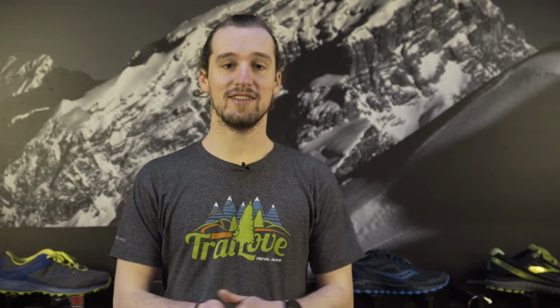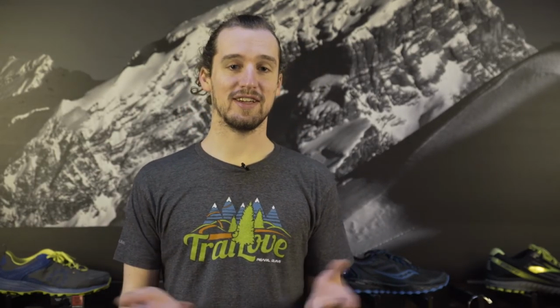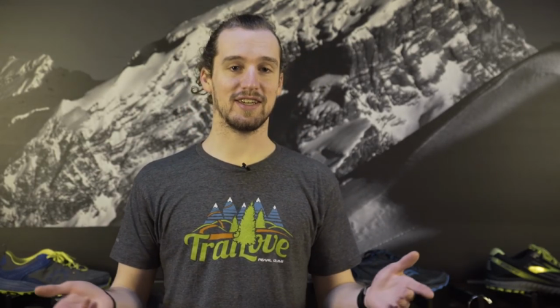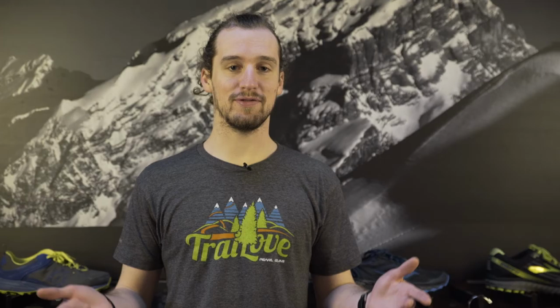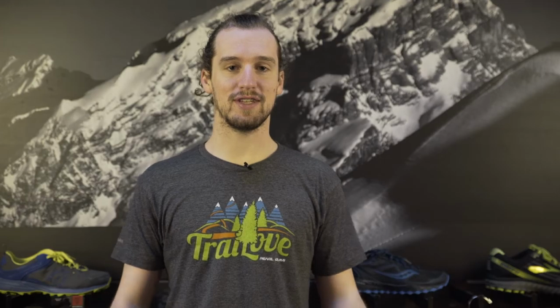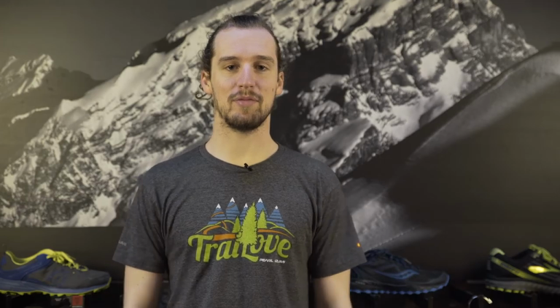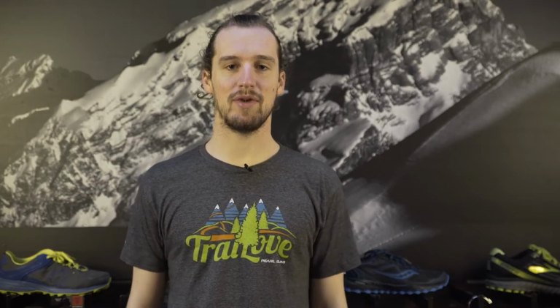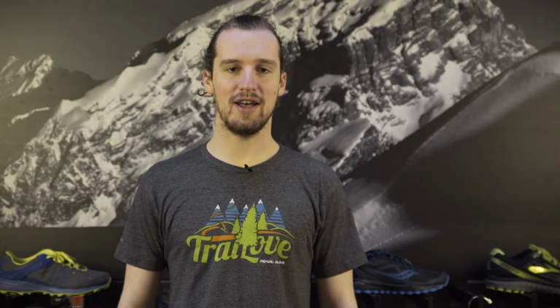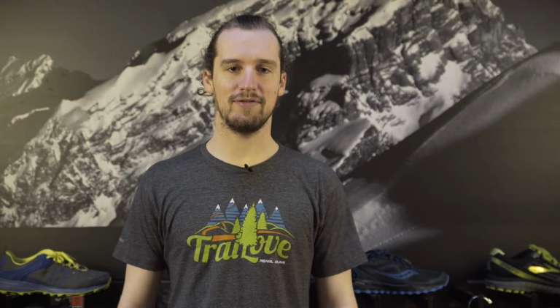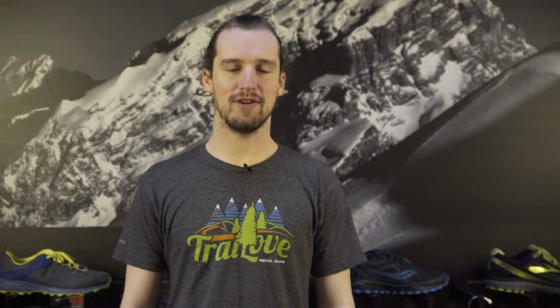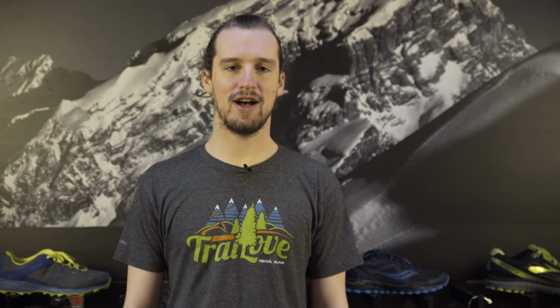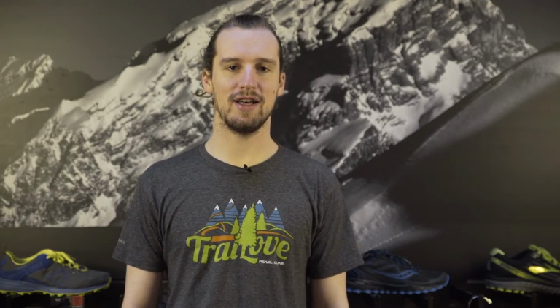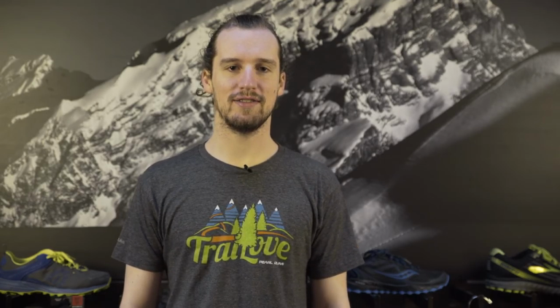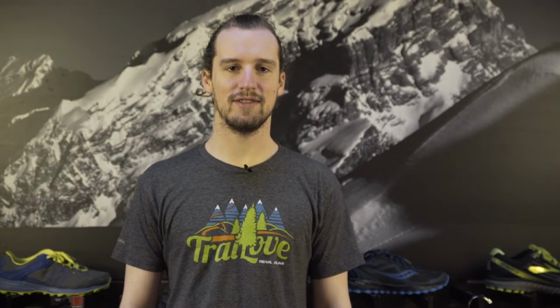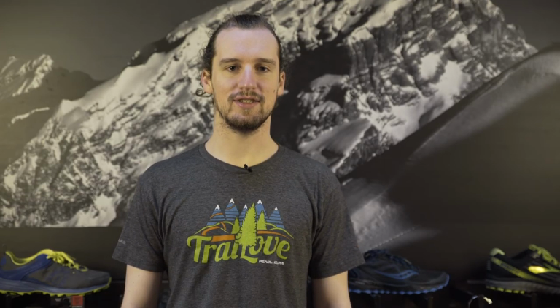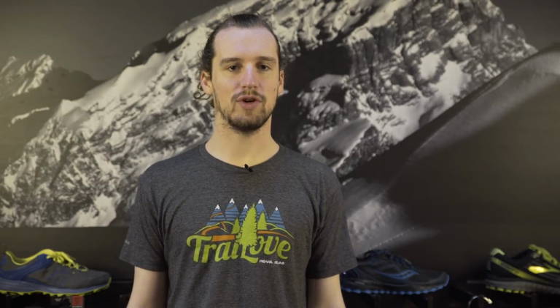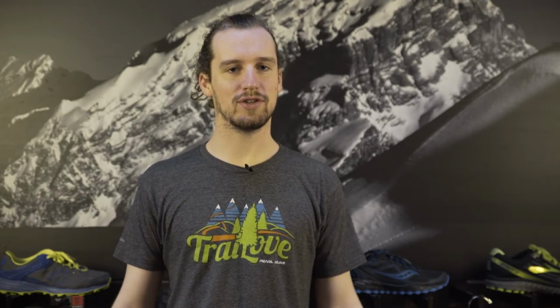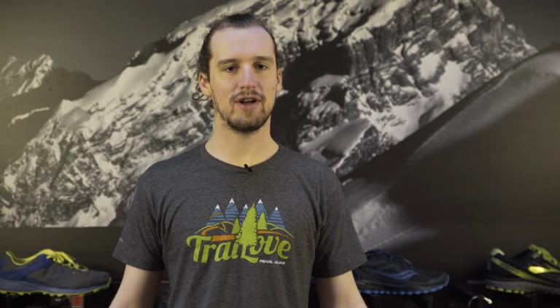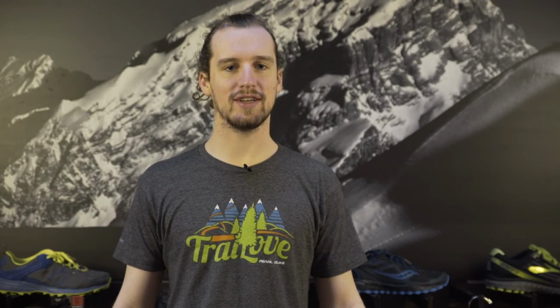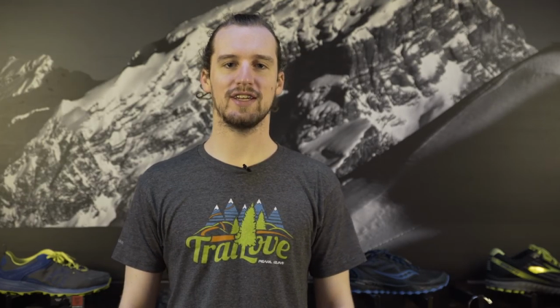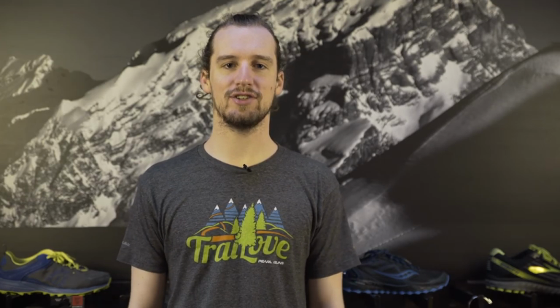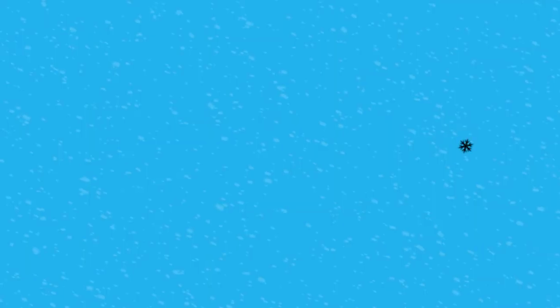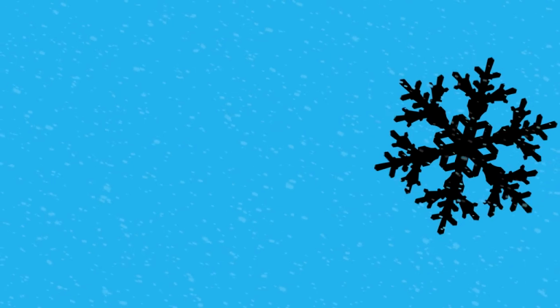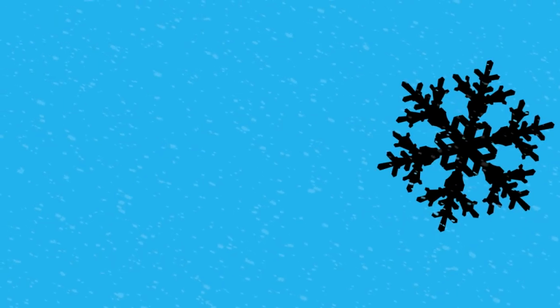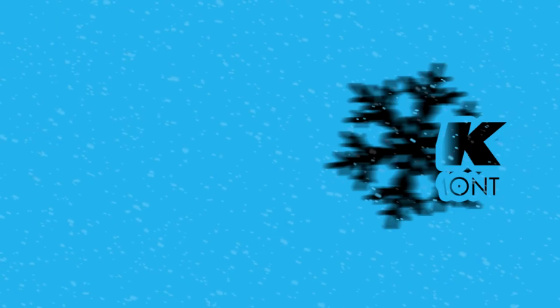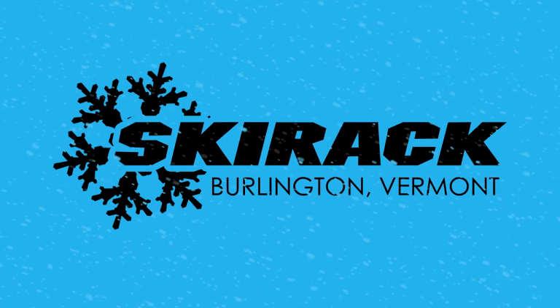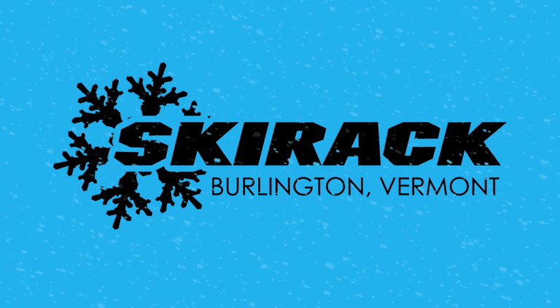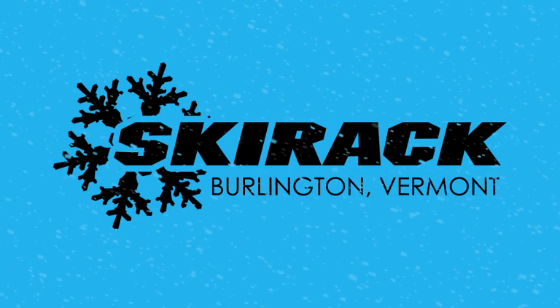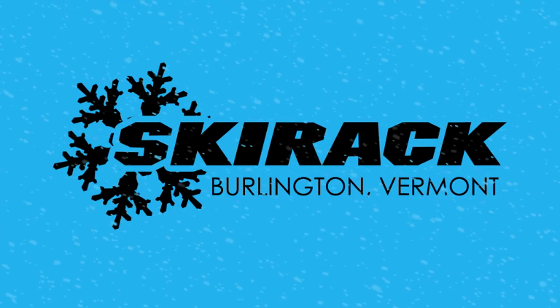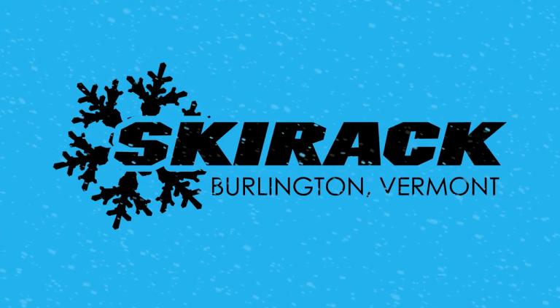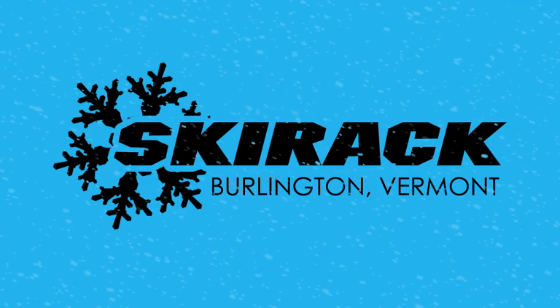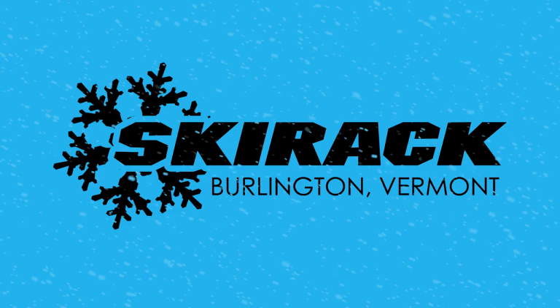Thanks again for stopping by for these winter running essentials and we'll see you soon at Ski Rack.